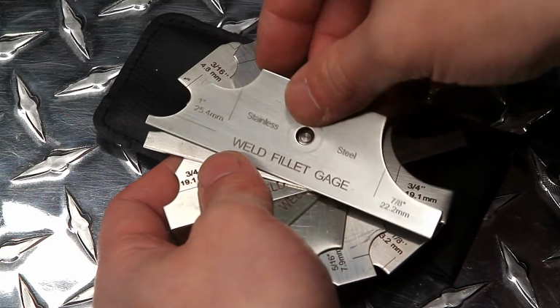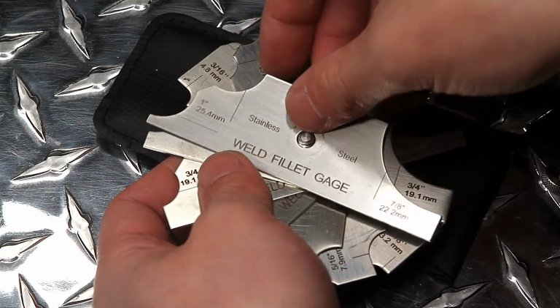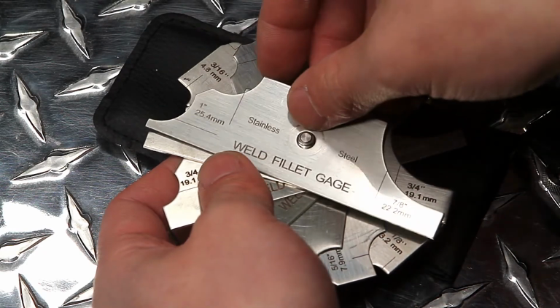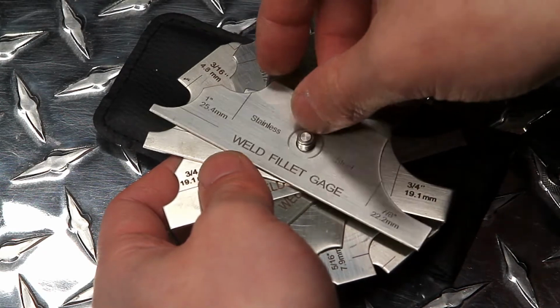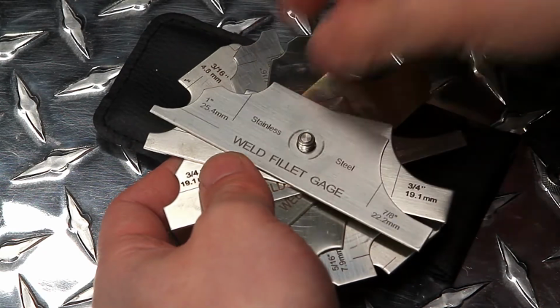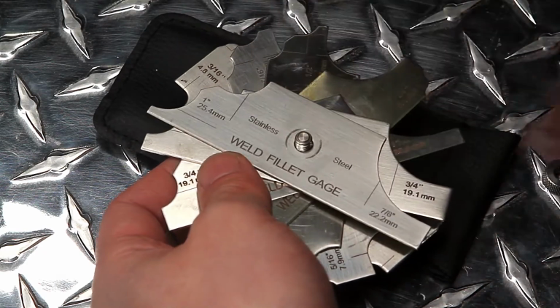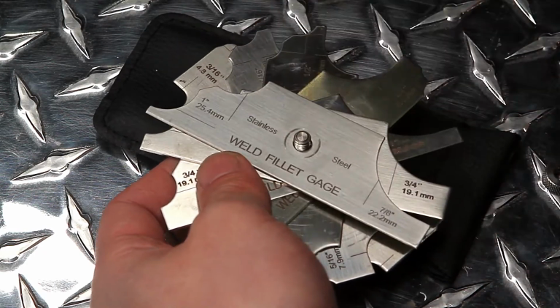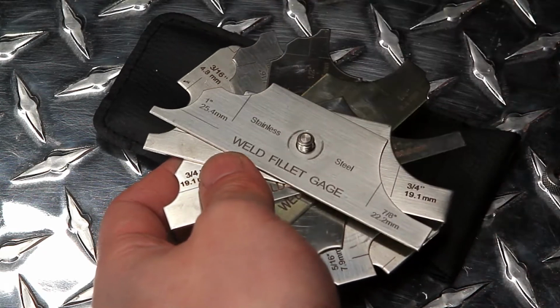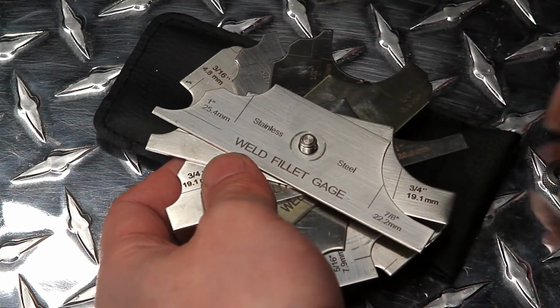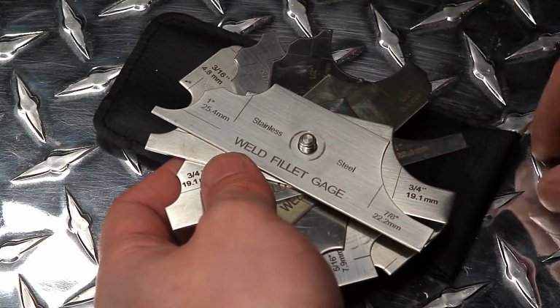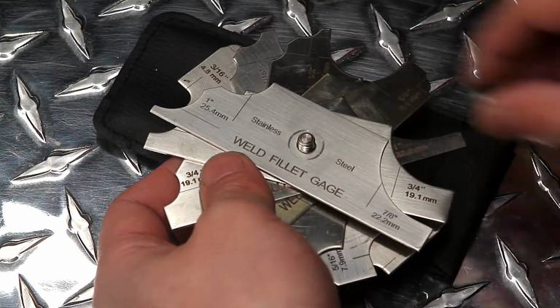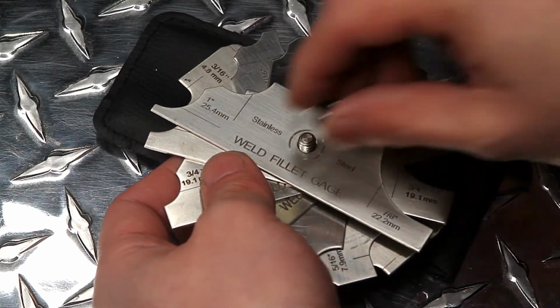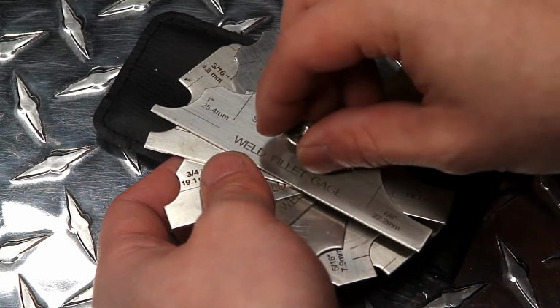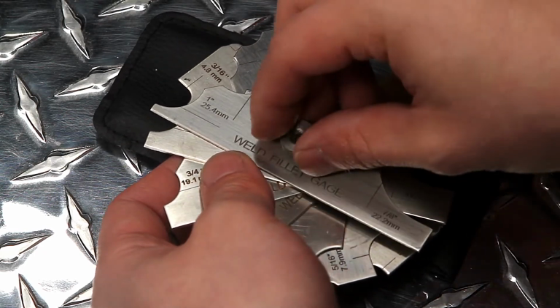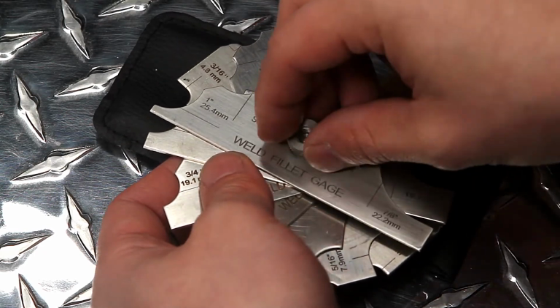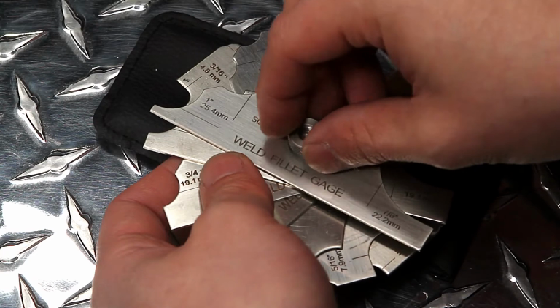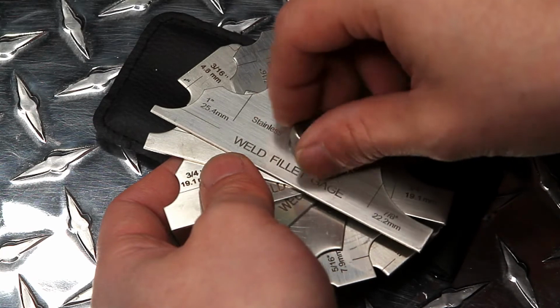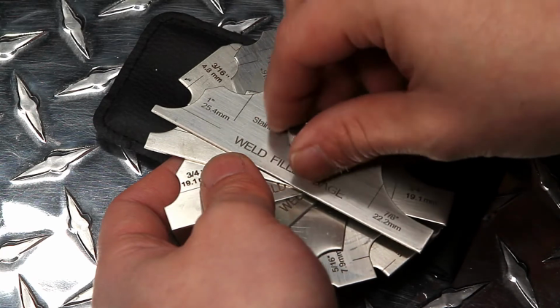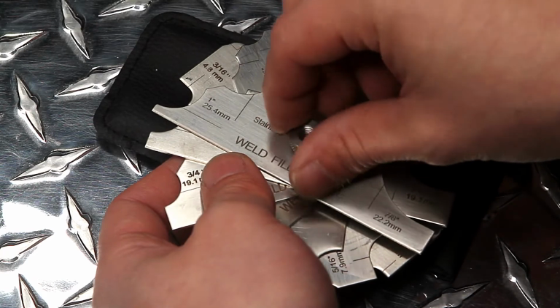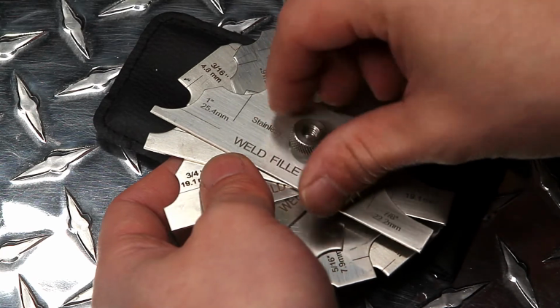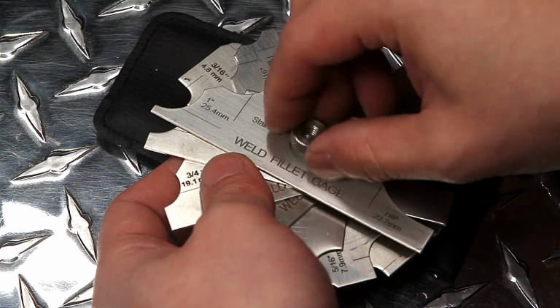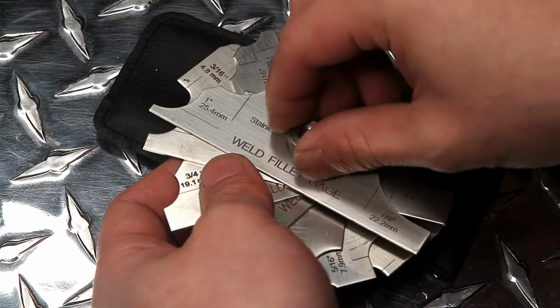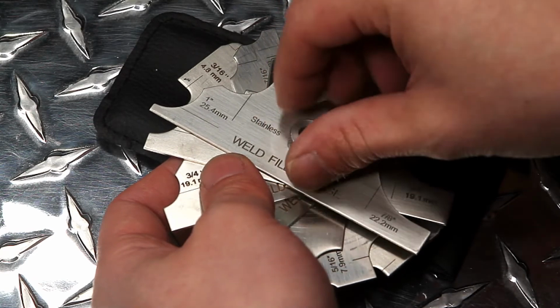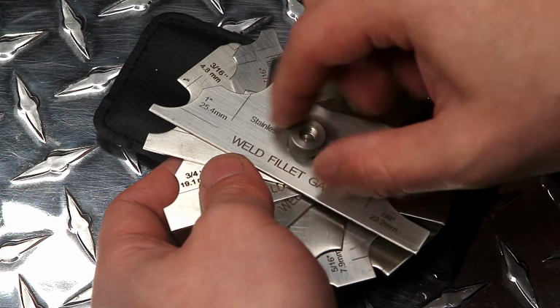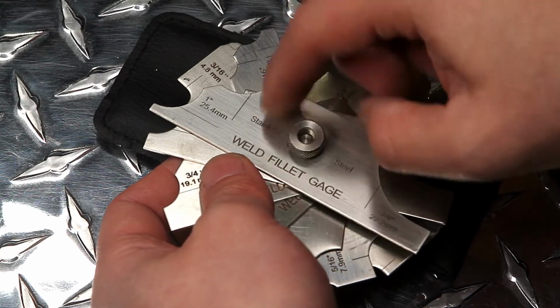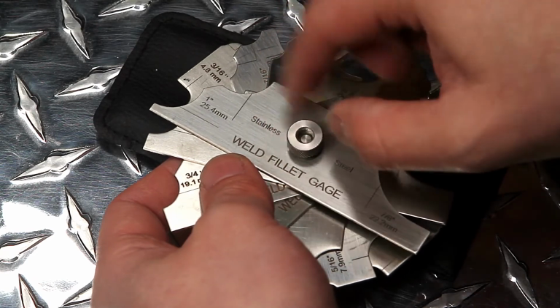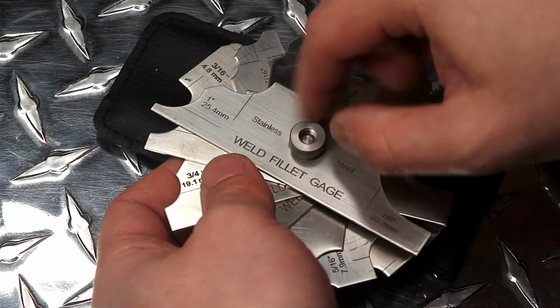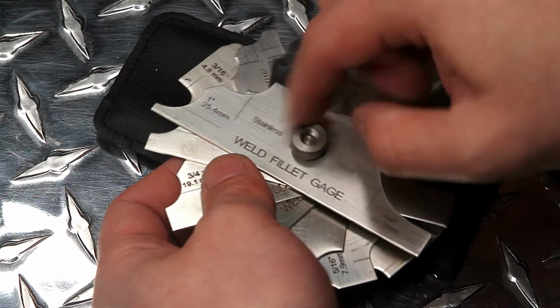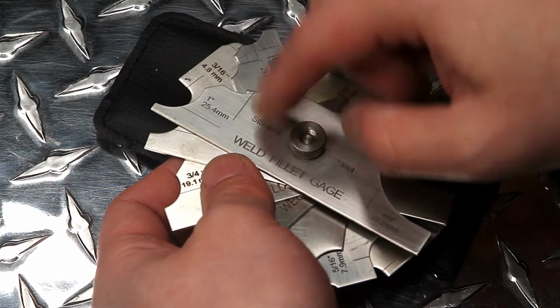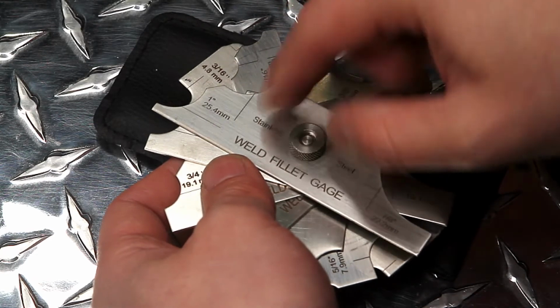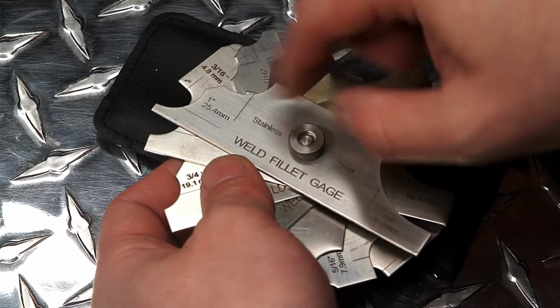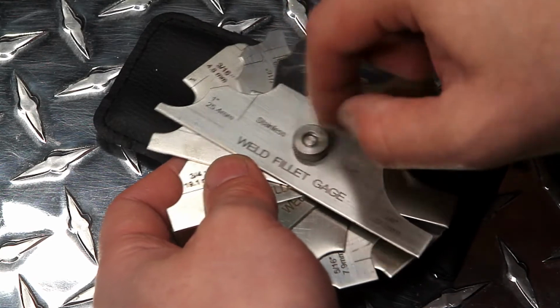Our fillet gauges are rust-proof and bend-proof, which ensures they will be accurate and reliable for many years to come.